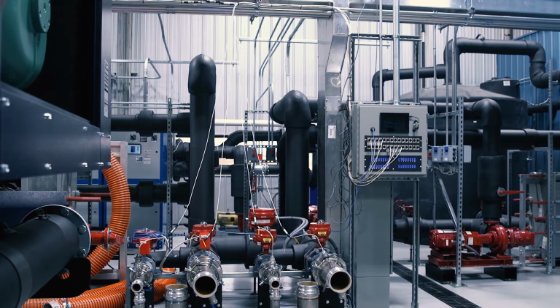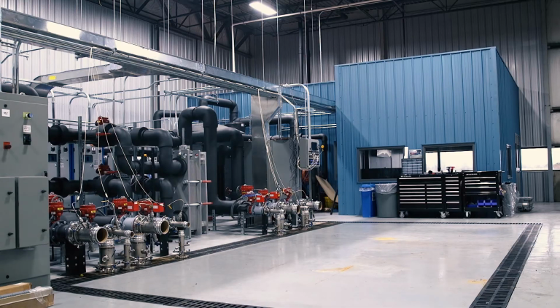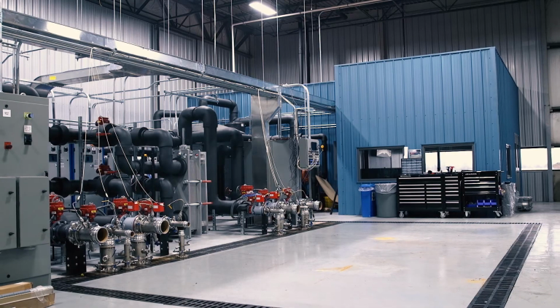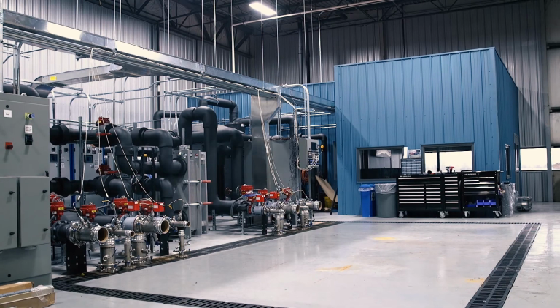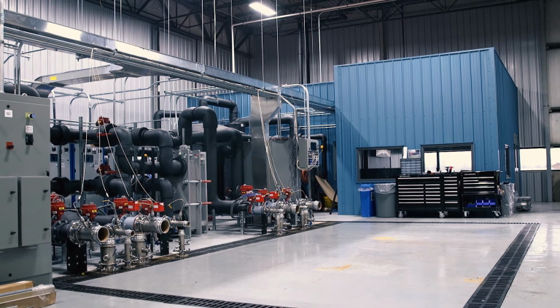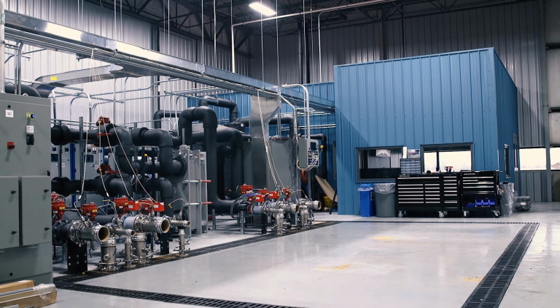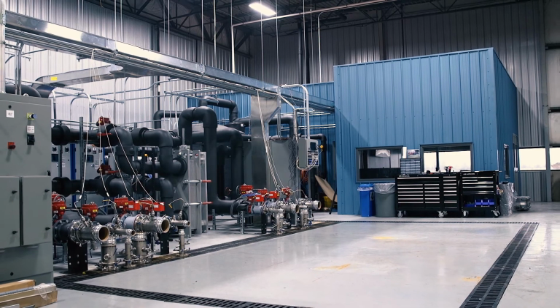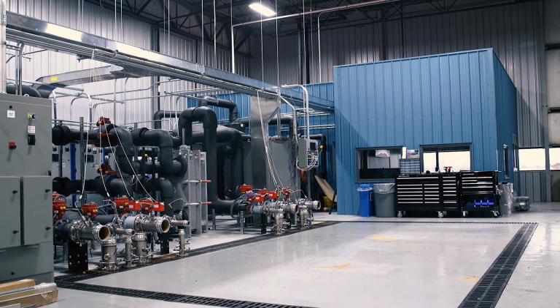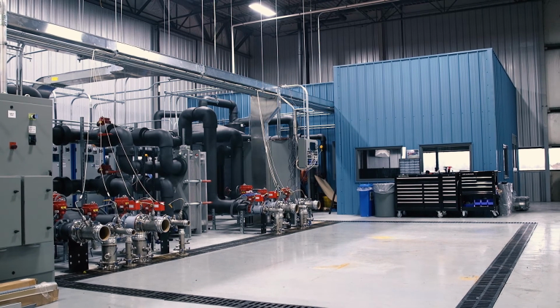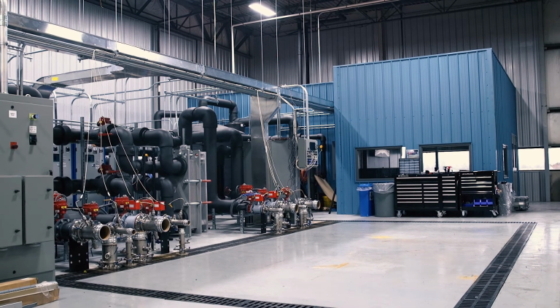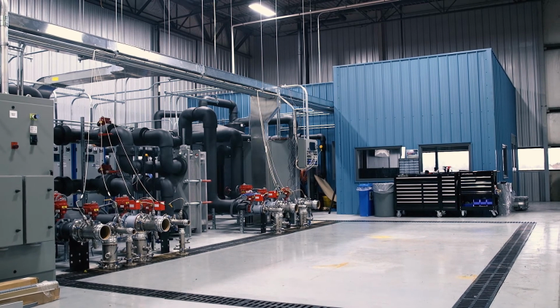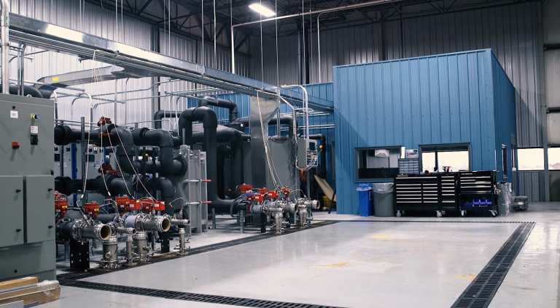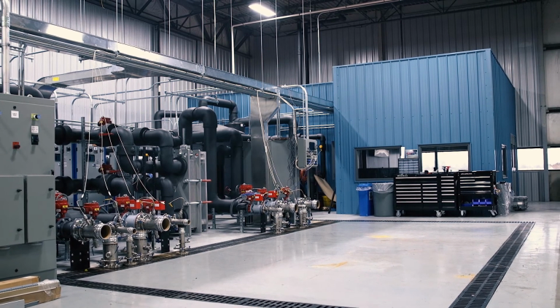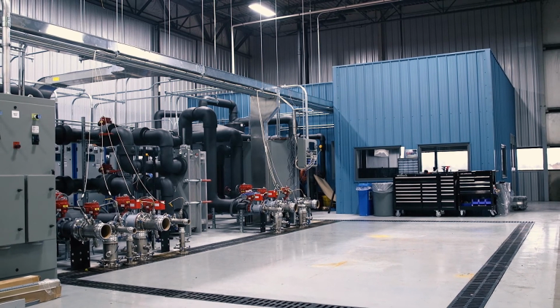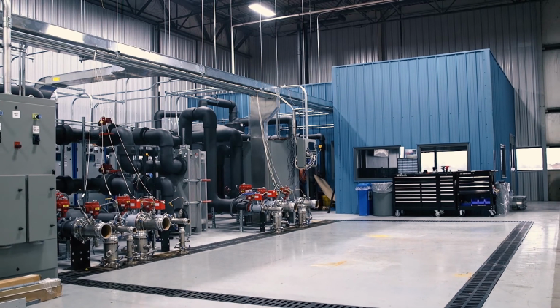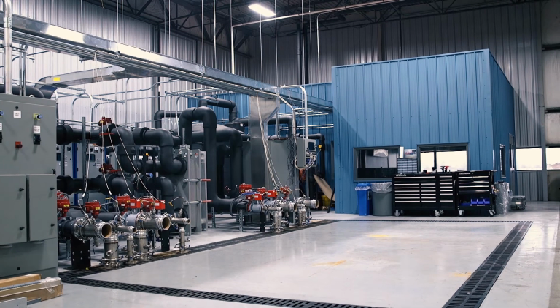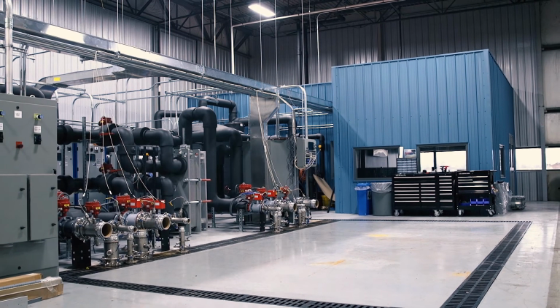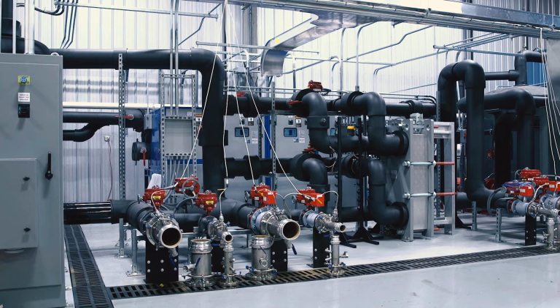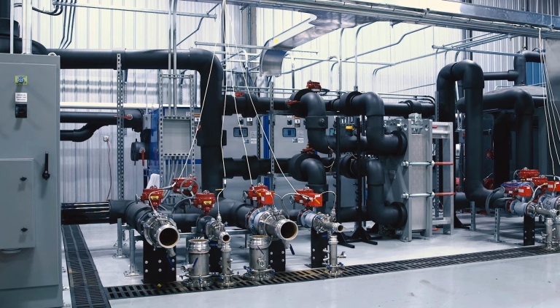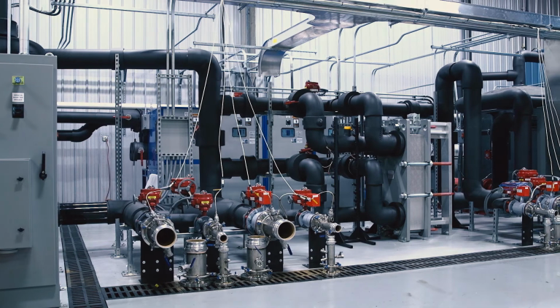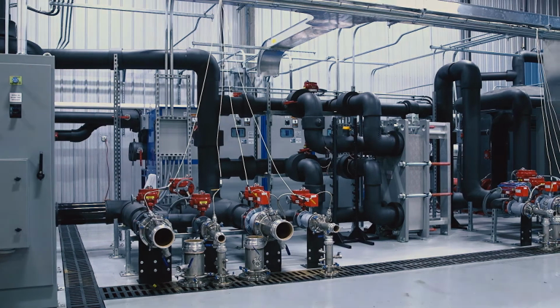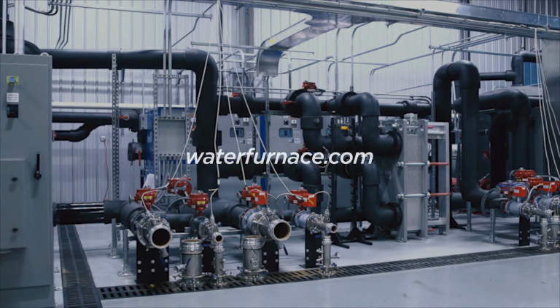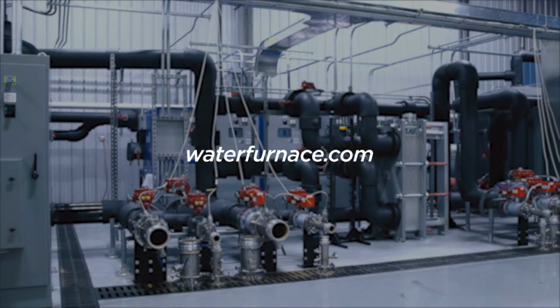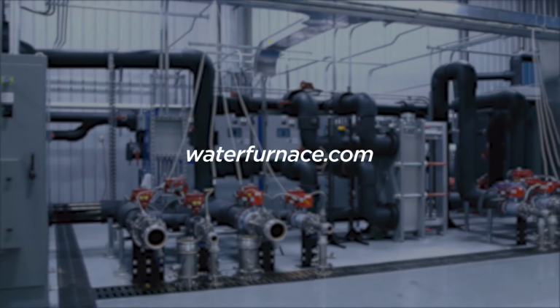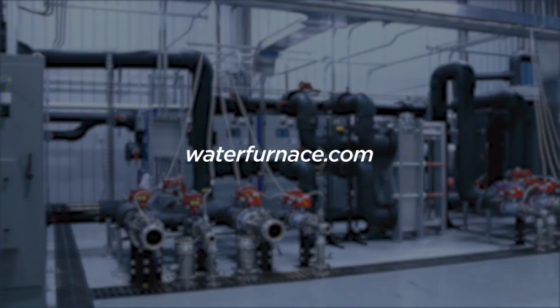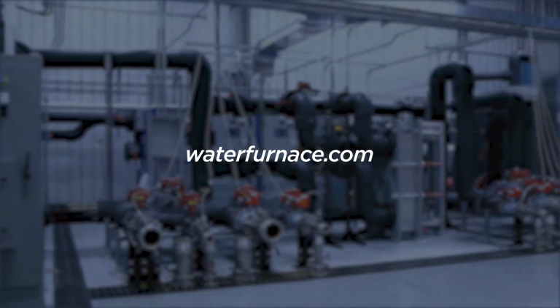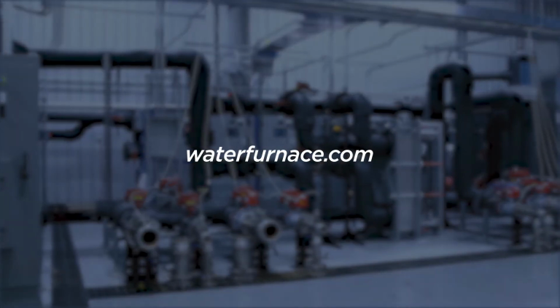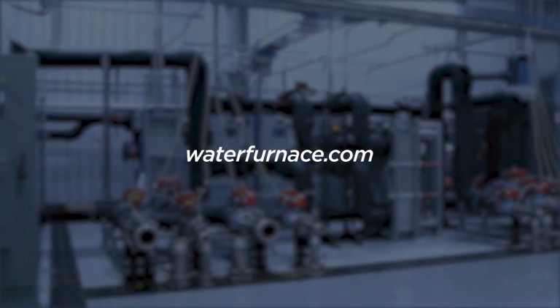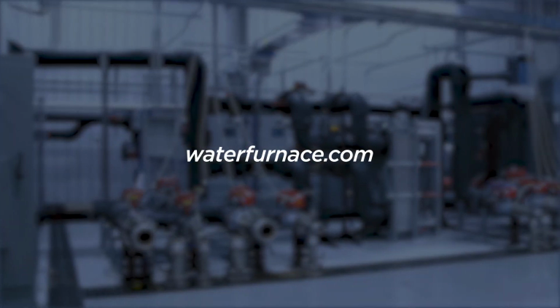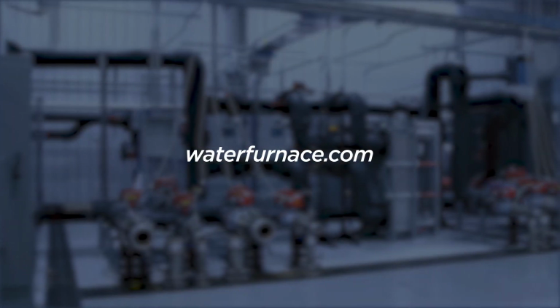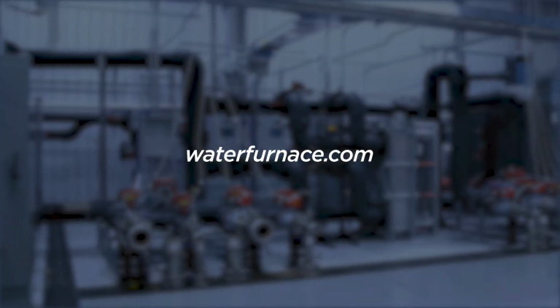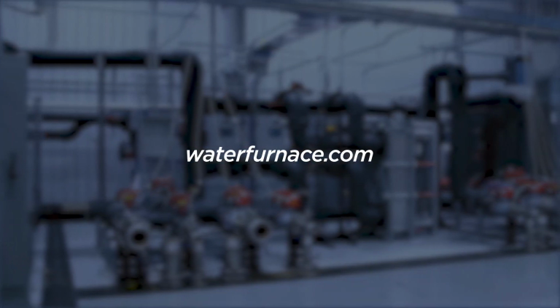To learn more about our commercial products or to contact us with any questions, please visit our website at waterfurnace.com.